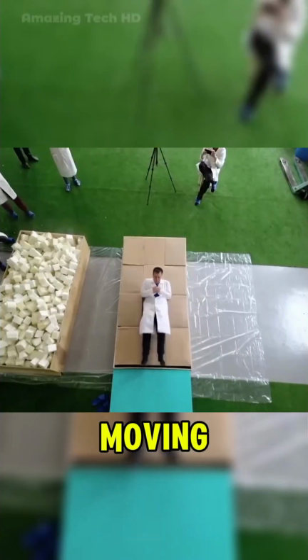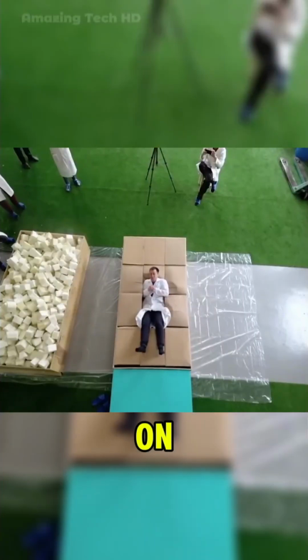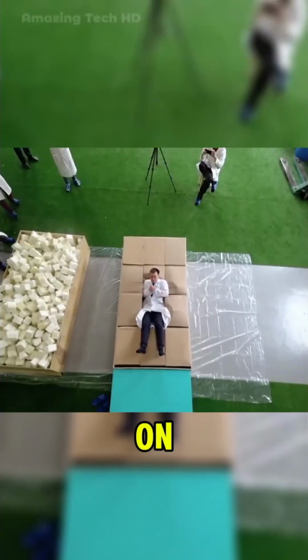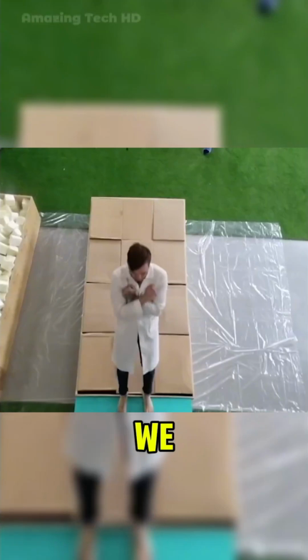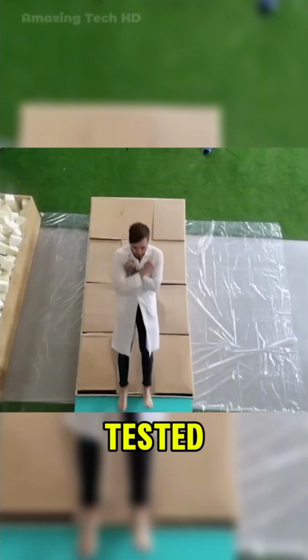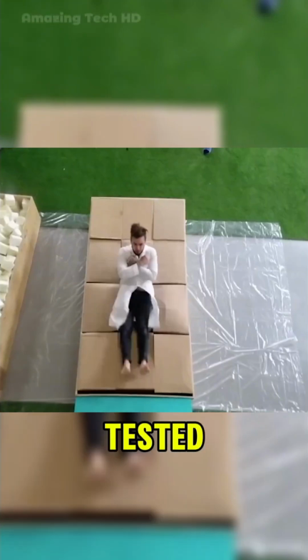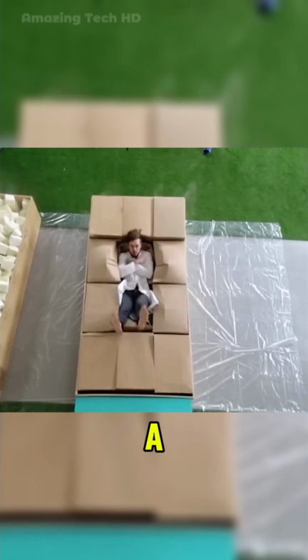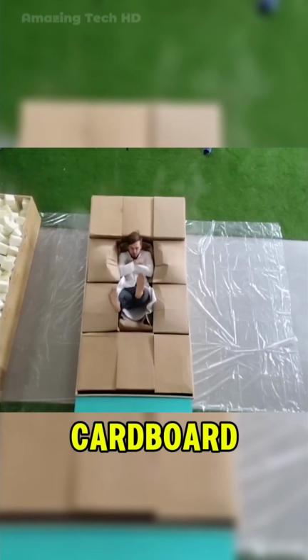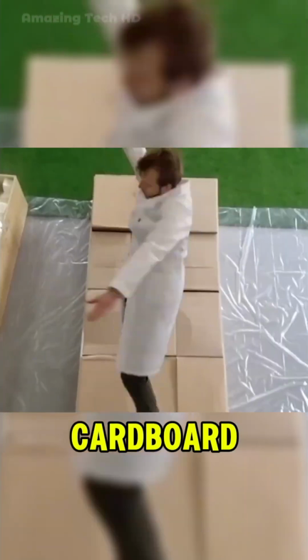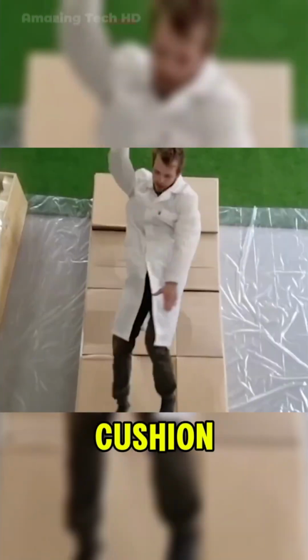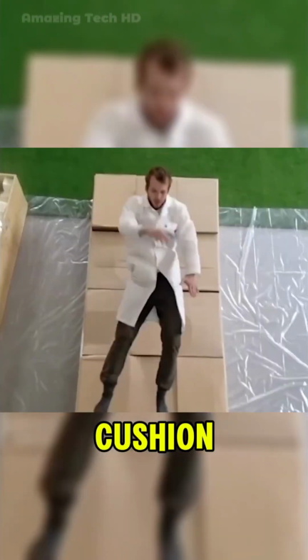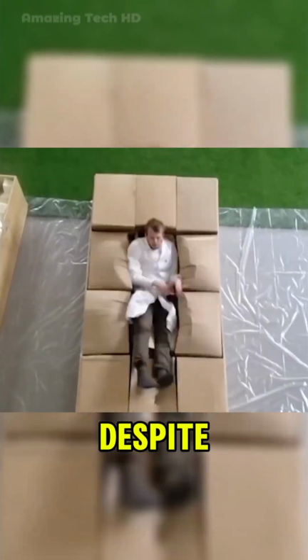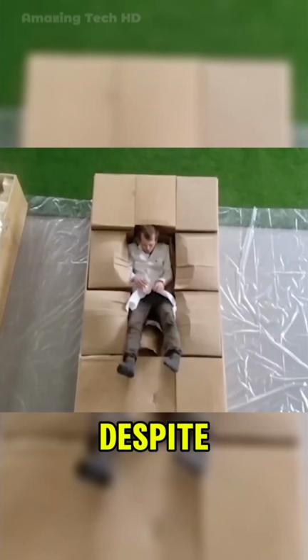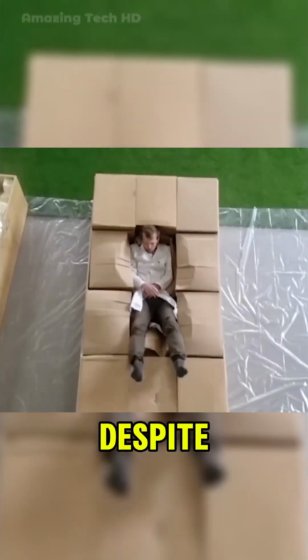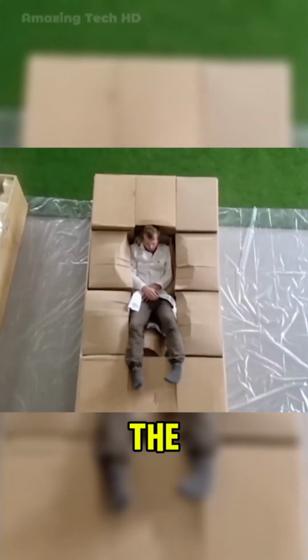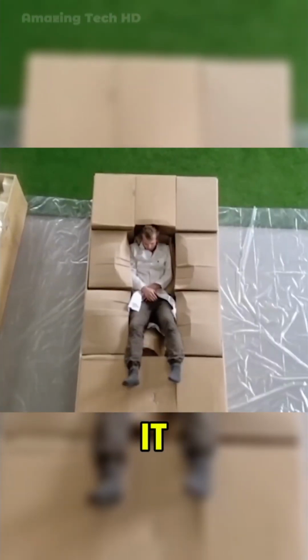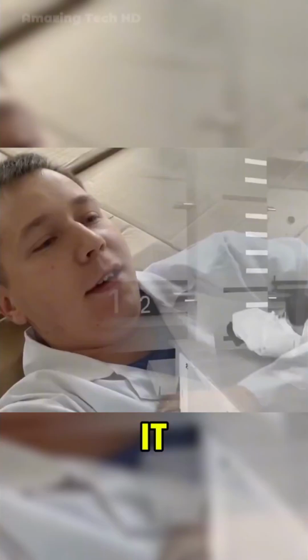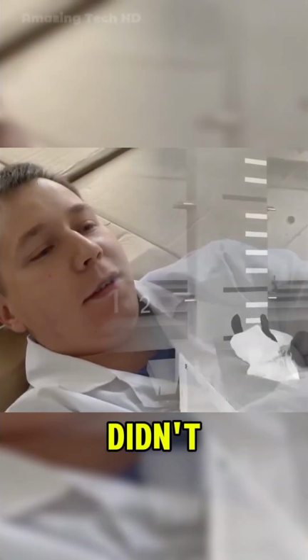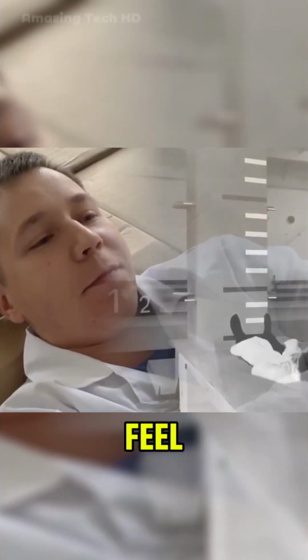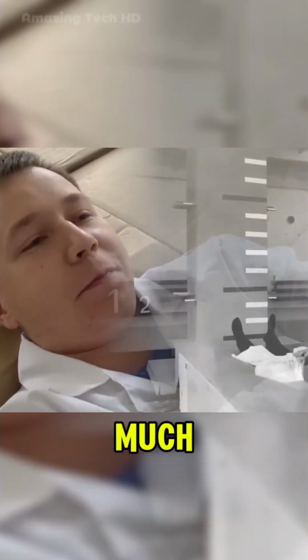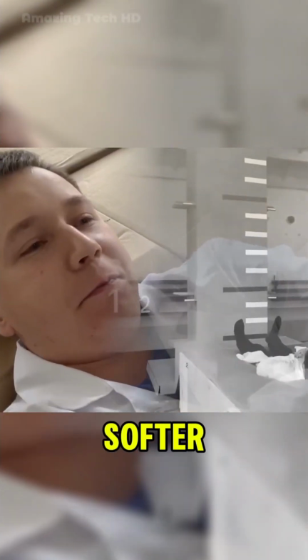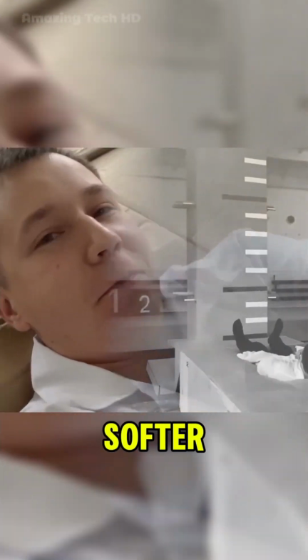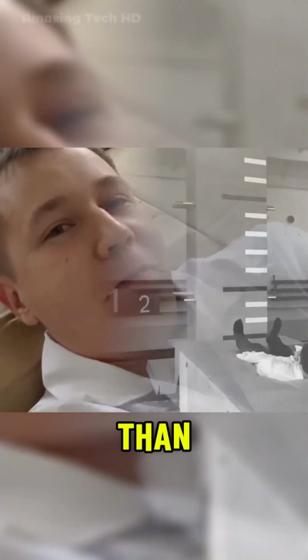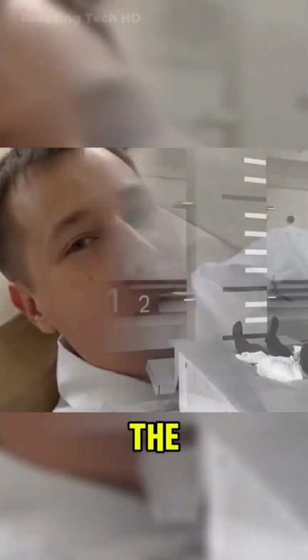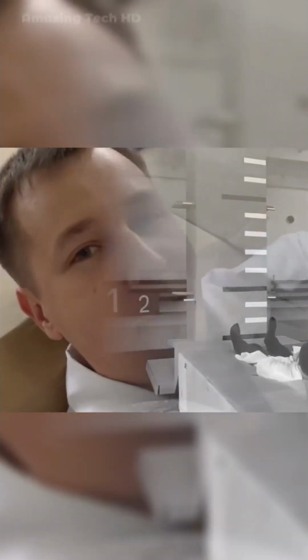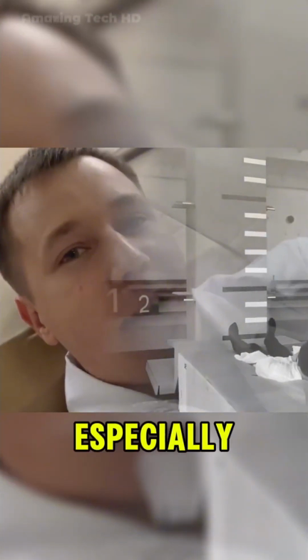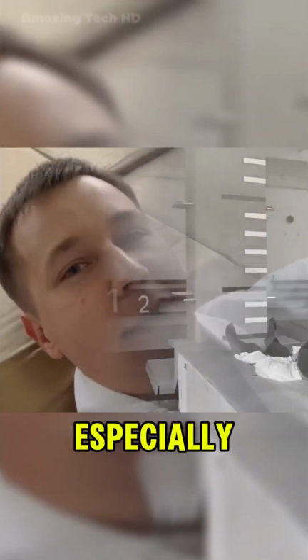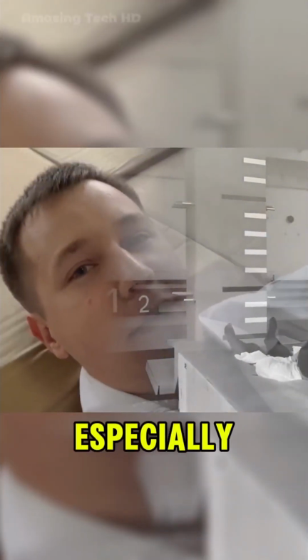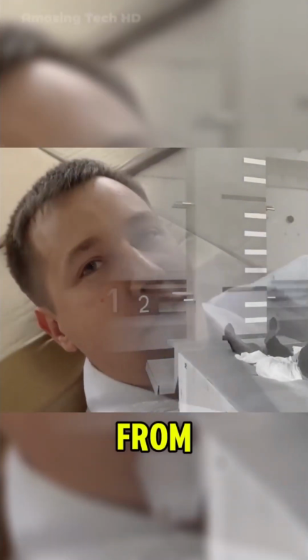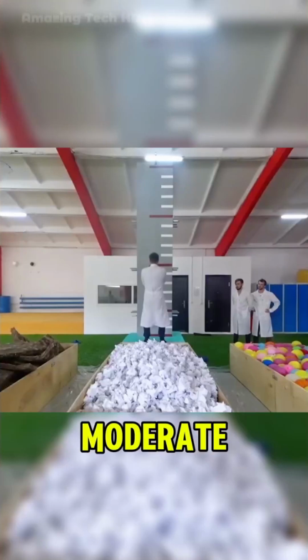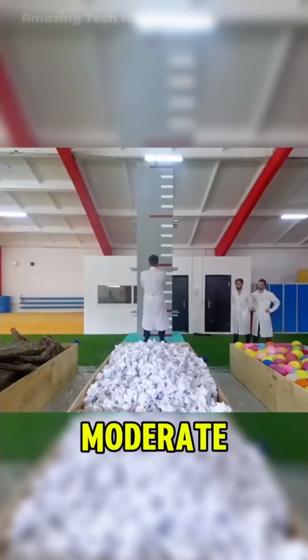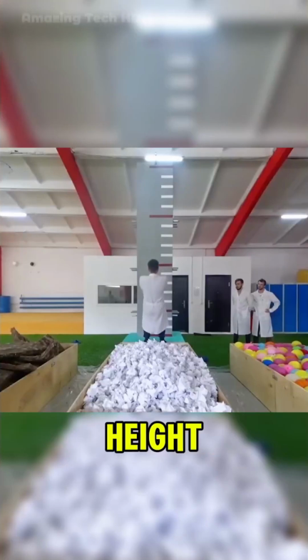Moving on, we tested a cardboard cushion. Despite the effort, it didn't feel much softer than the ground, especially from a moderate height.